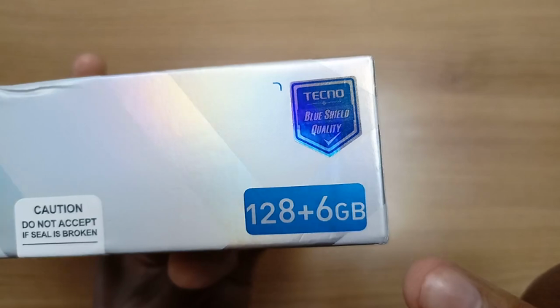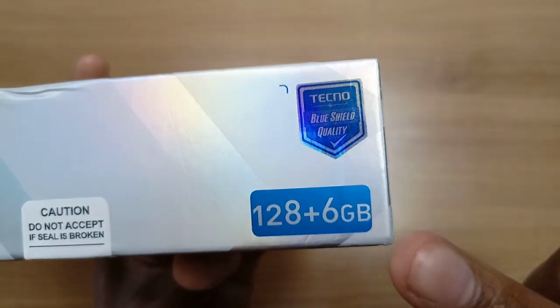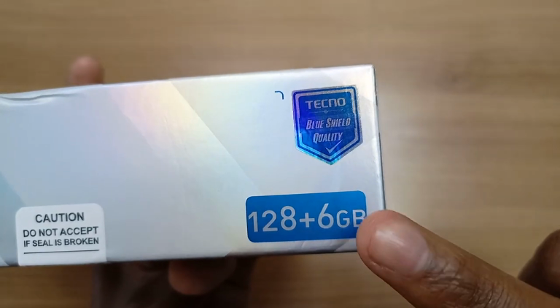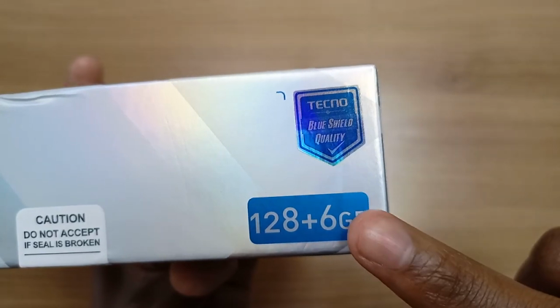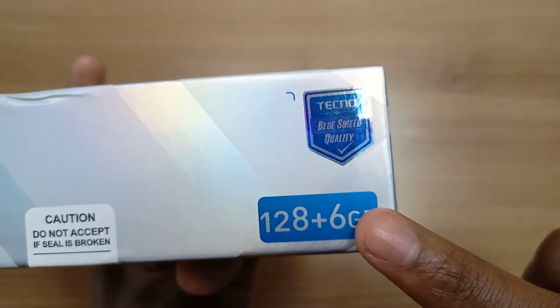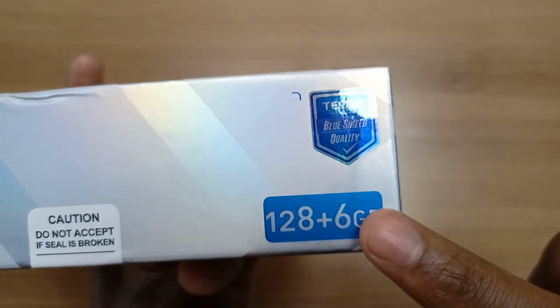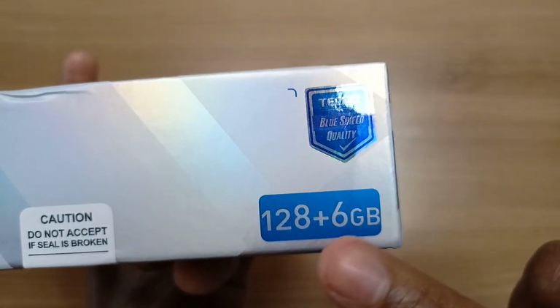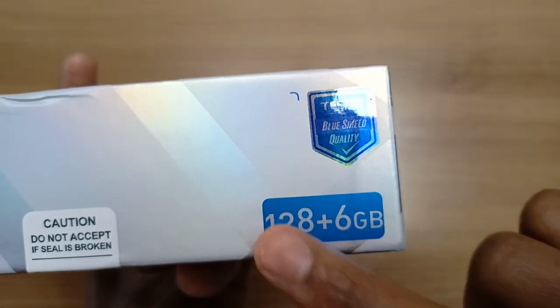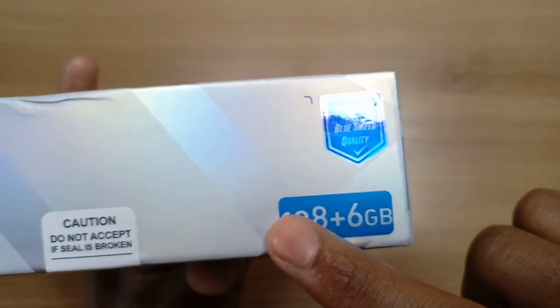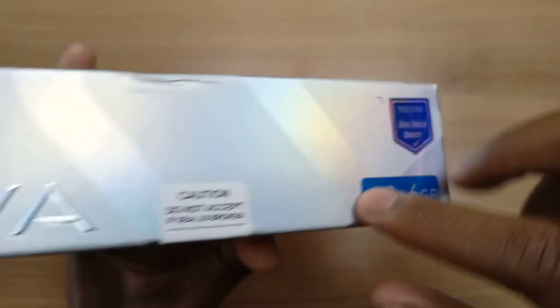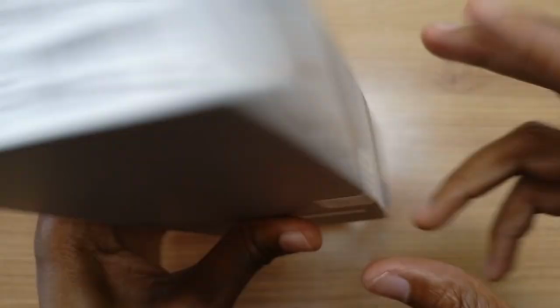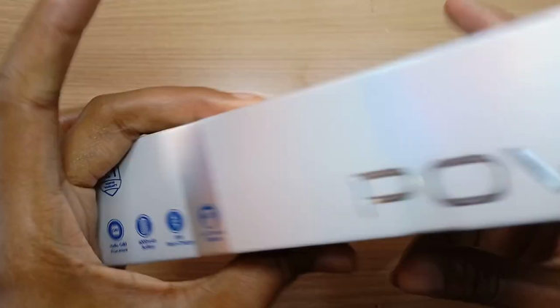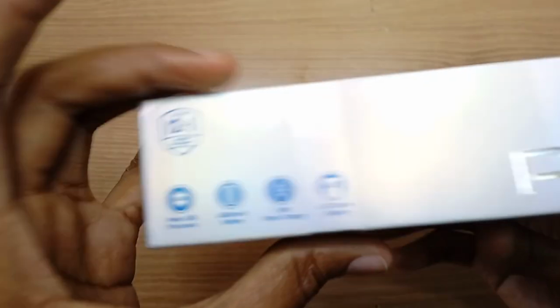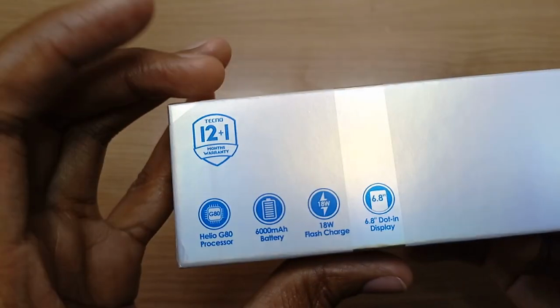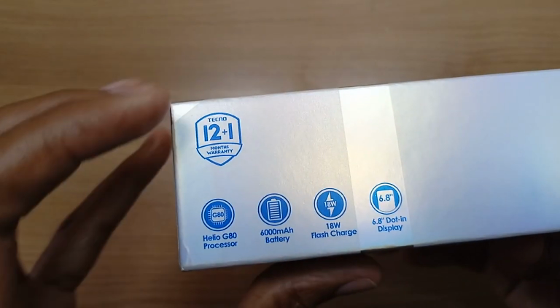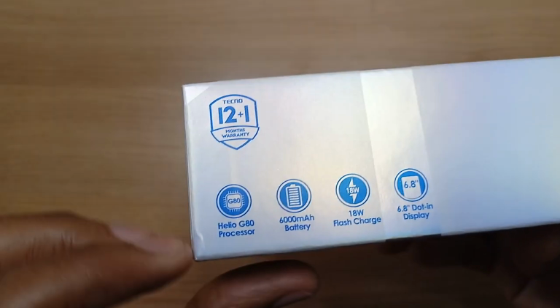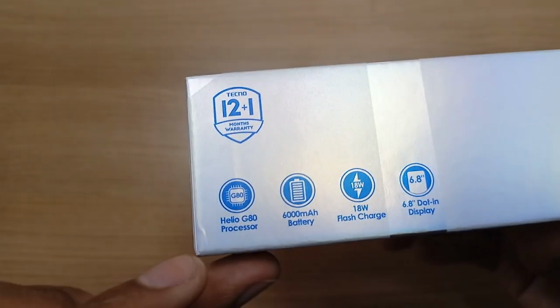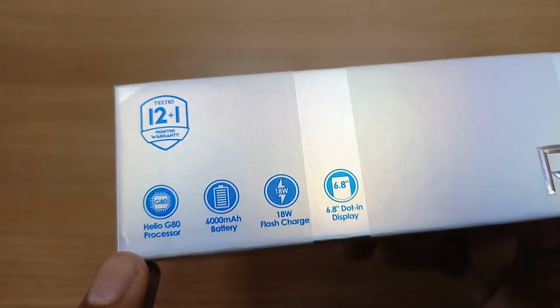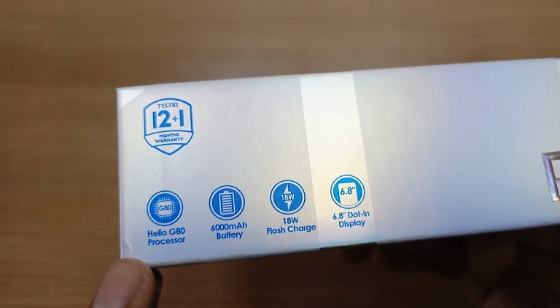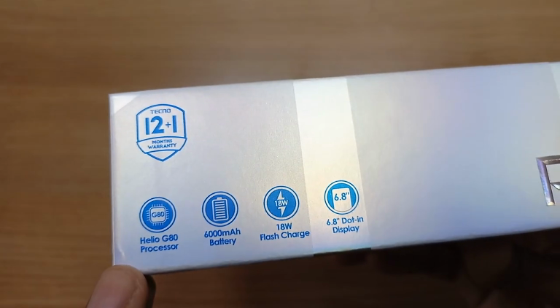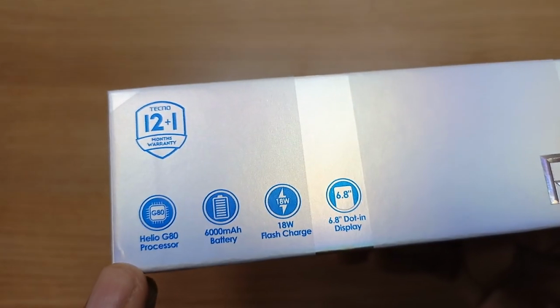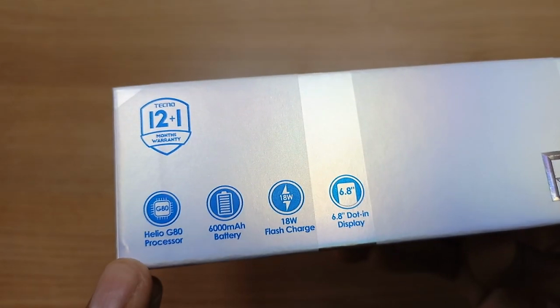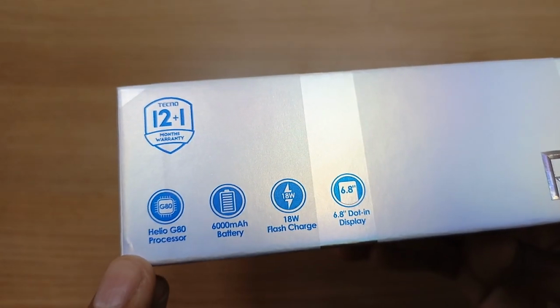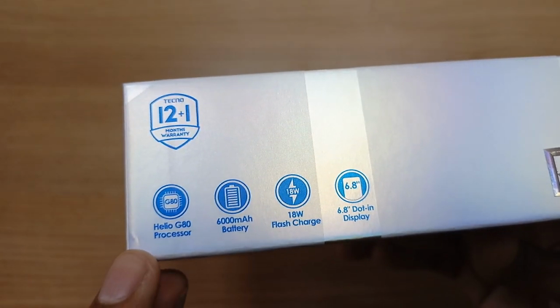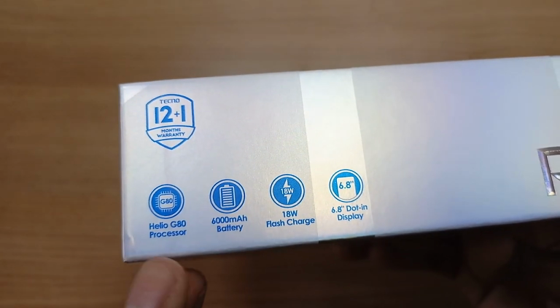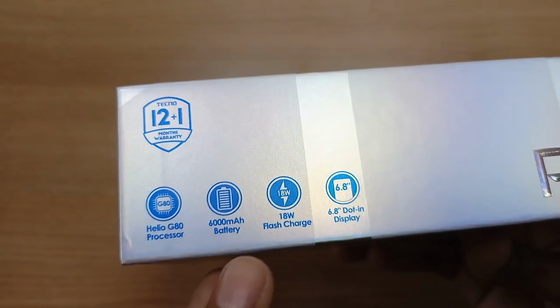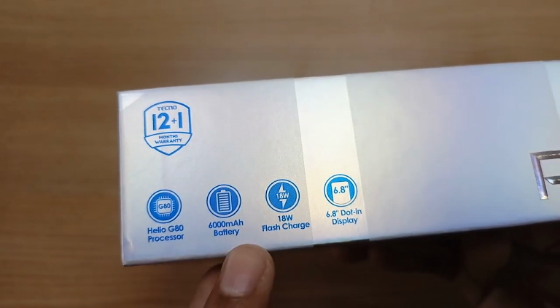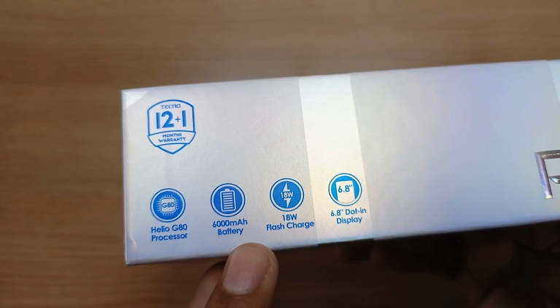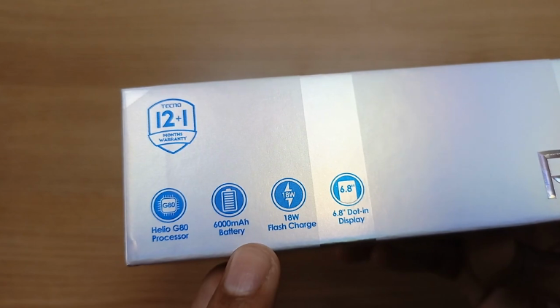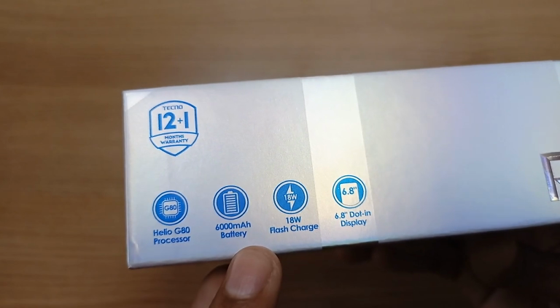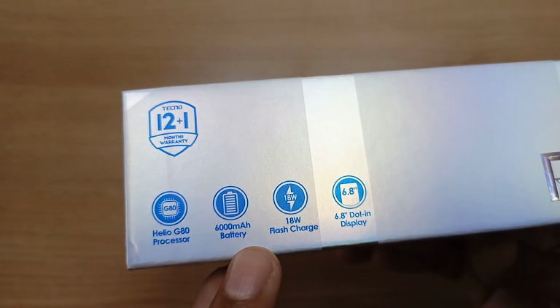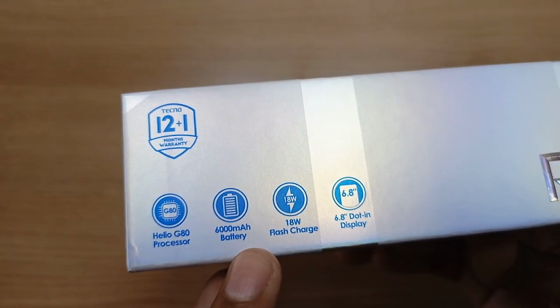6GB RAM, 128GB storage, Helio G80 processor and 6000mAh battery.